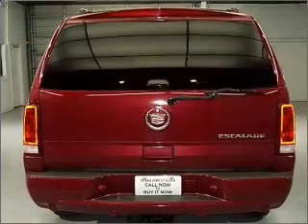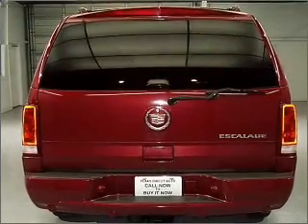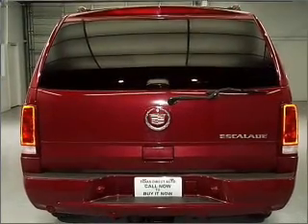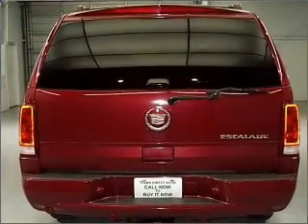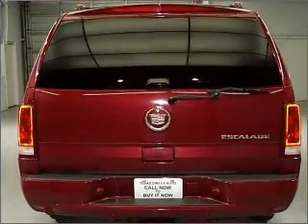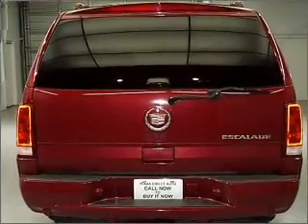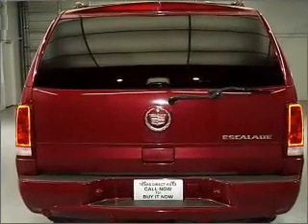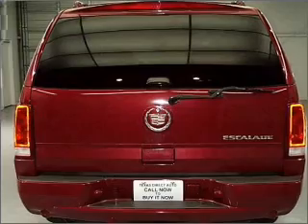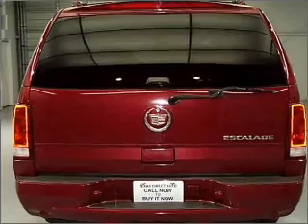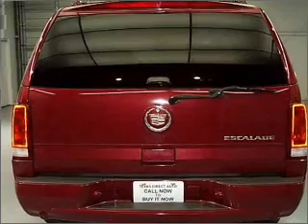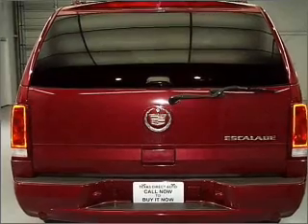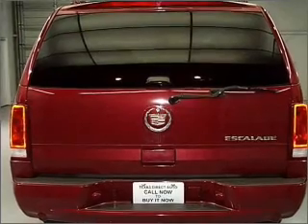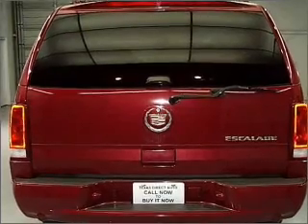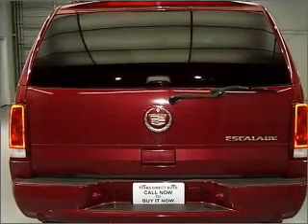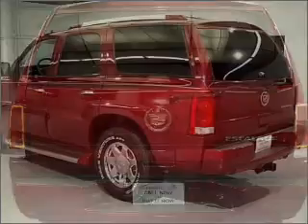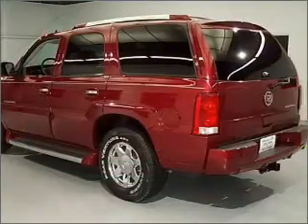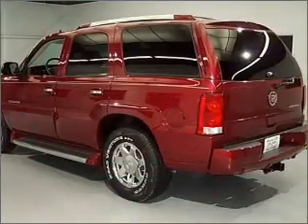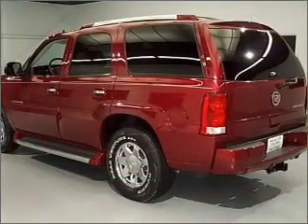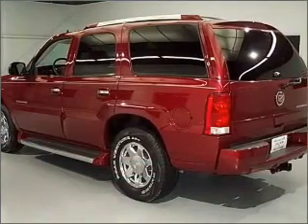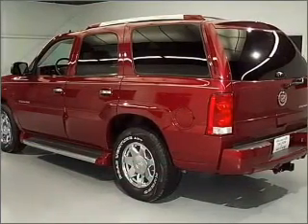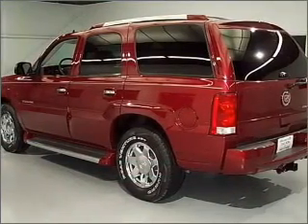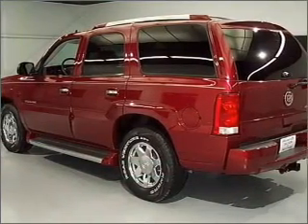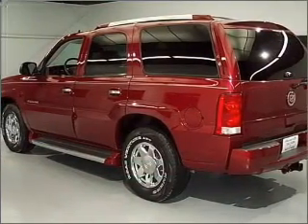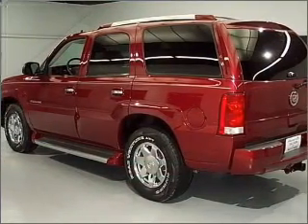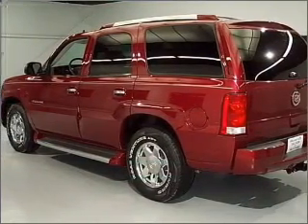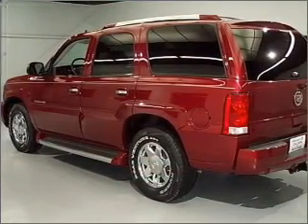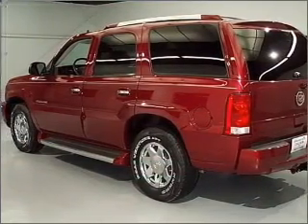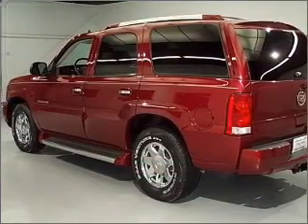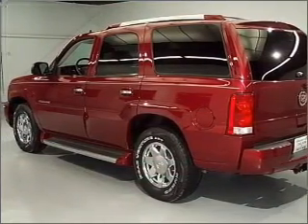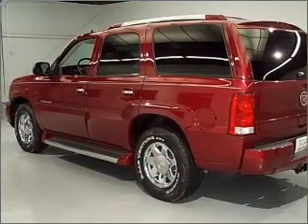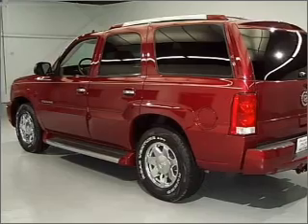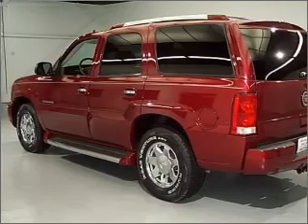The anti-lock braking system will keep you safe on the road. Let the sun shine in with a sunroof, and memory settings make for a more comfortable ride.